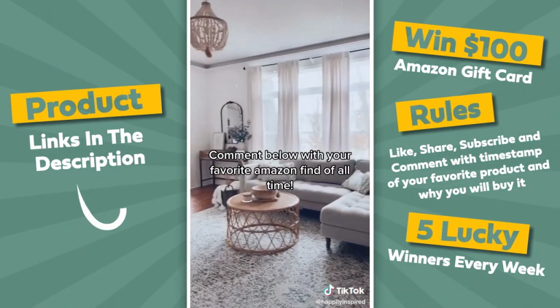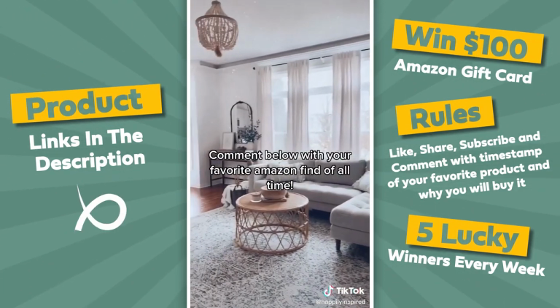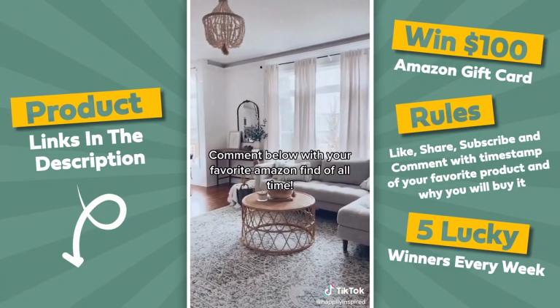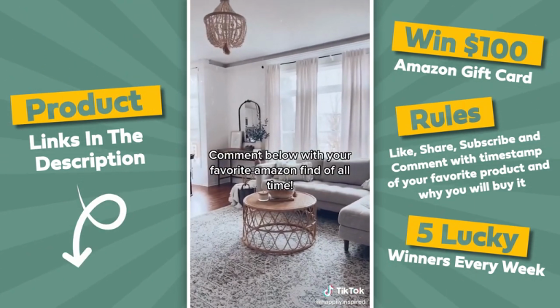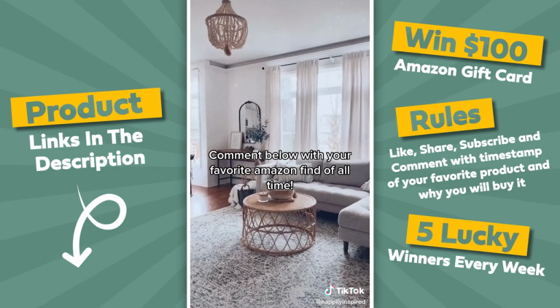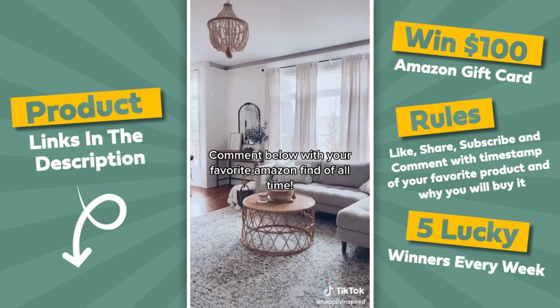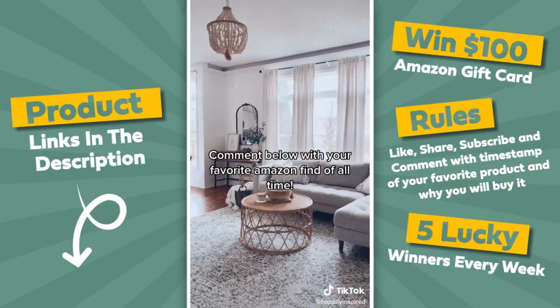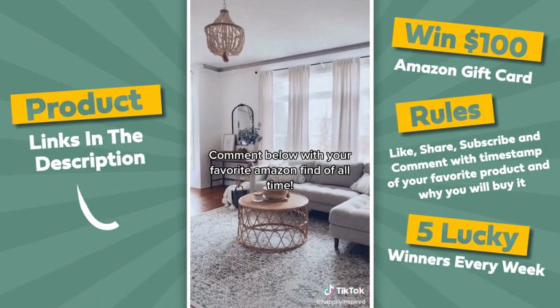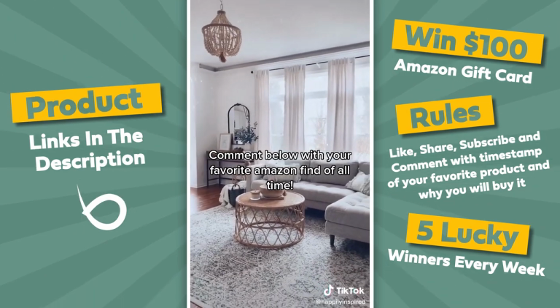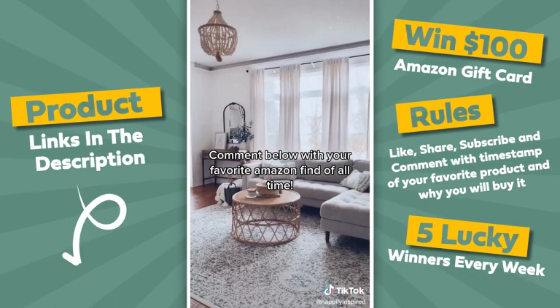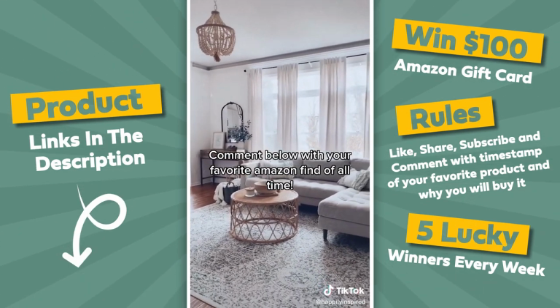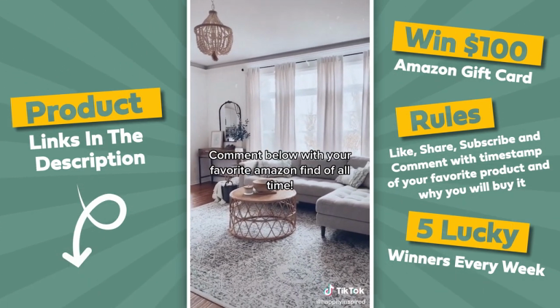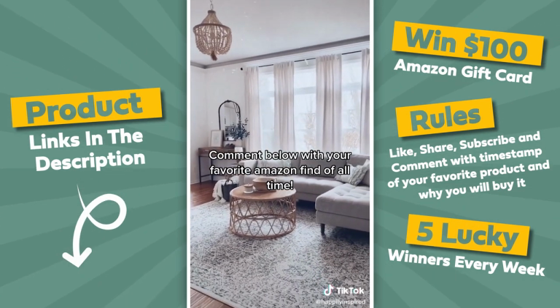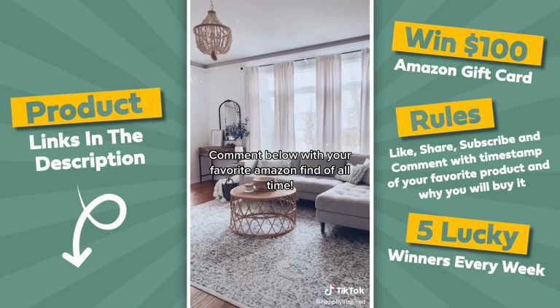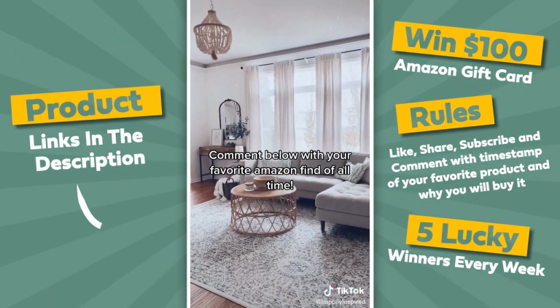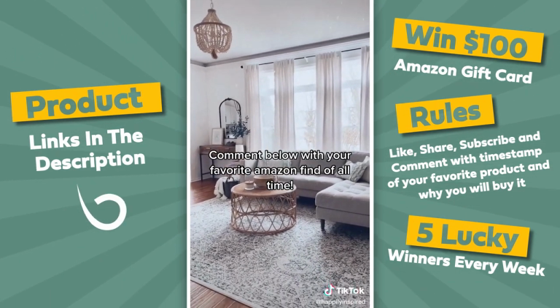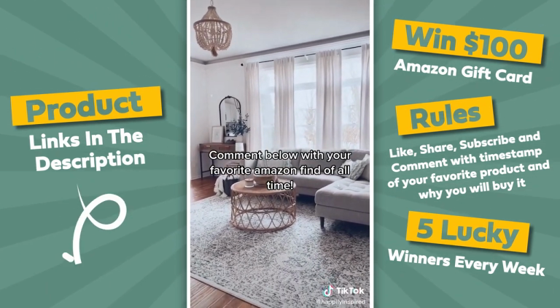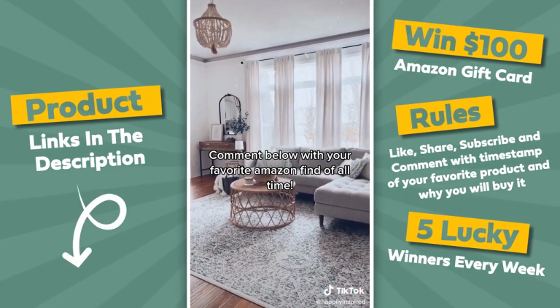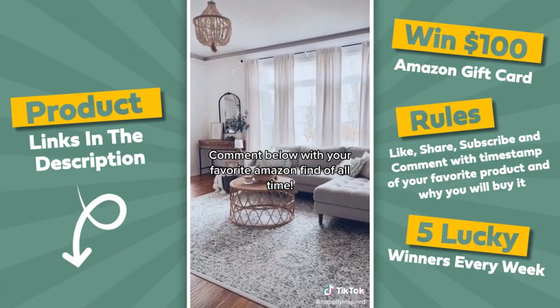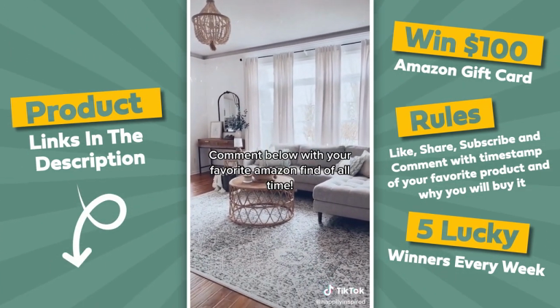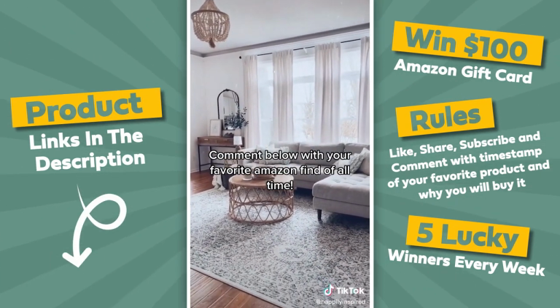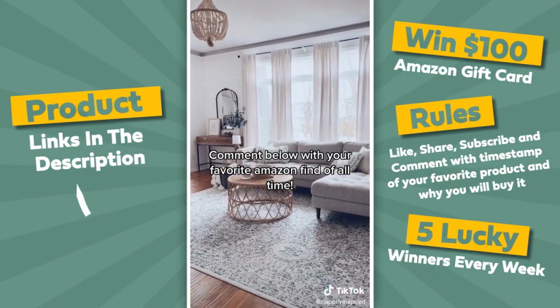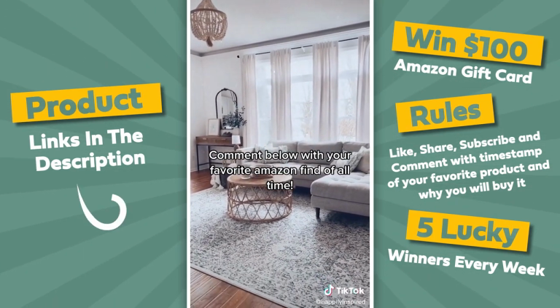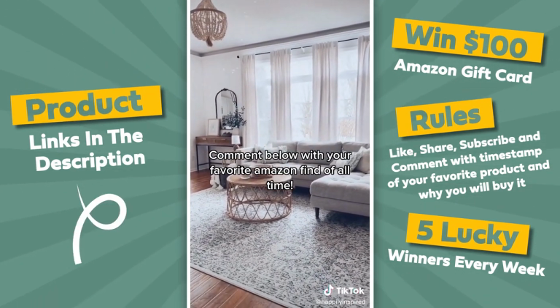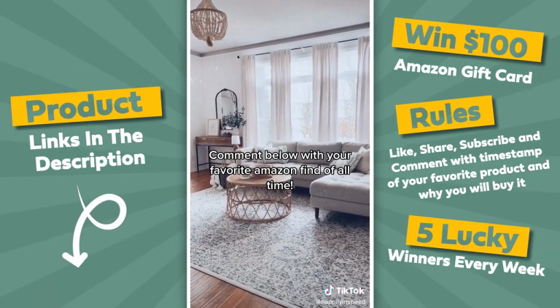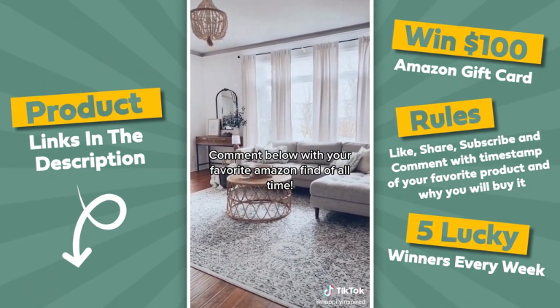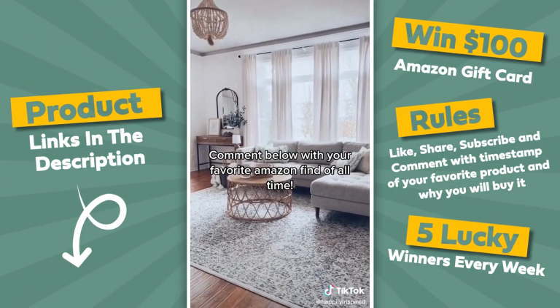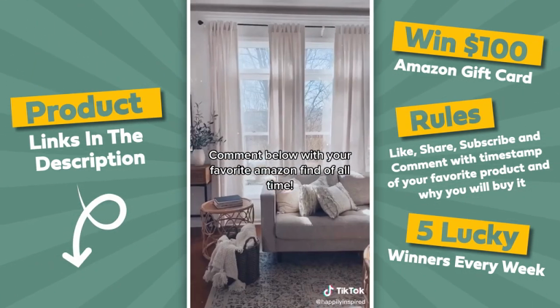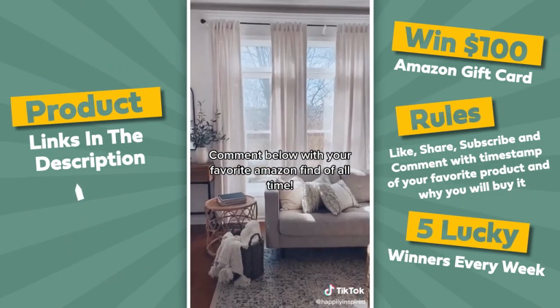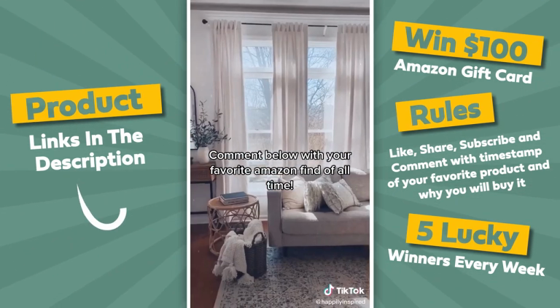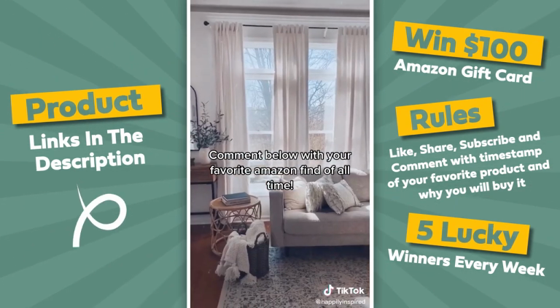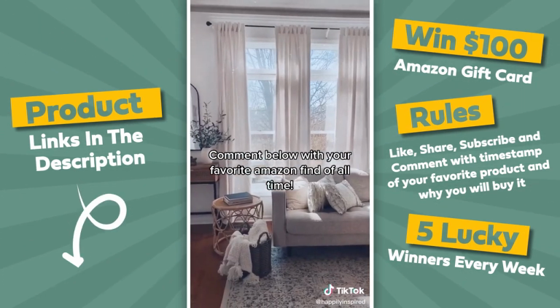These velvet curtains are another bestseller — I cannot recommend them enough. They look so much more expensive than they are. Link in my bio. Follow on Instagram at happilyinspired.